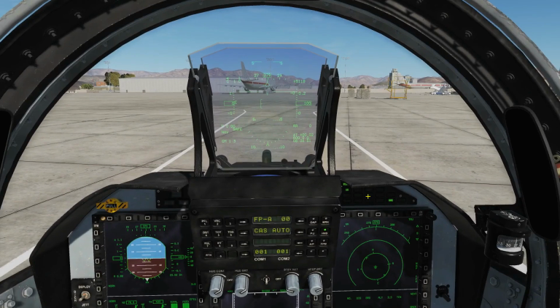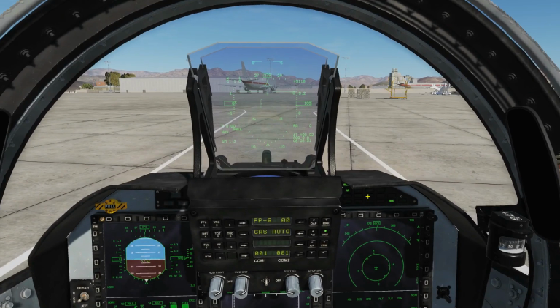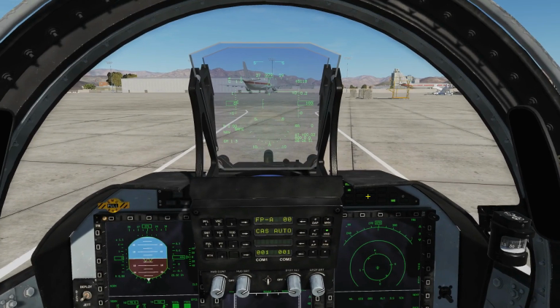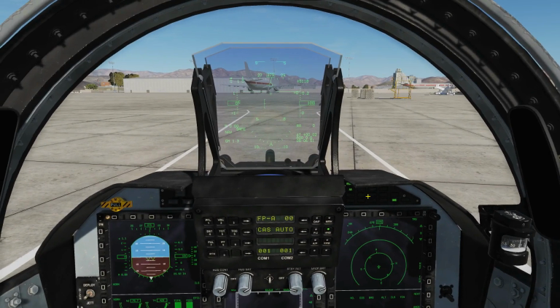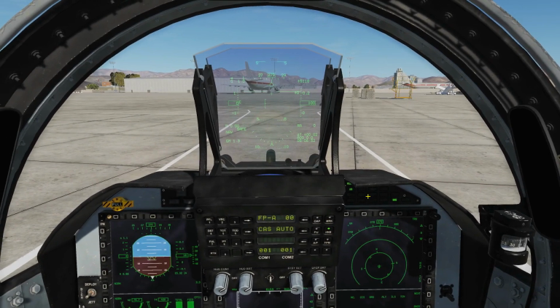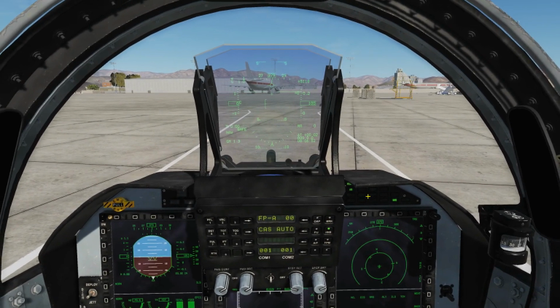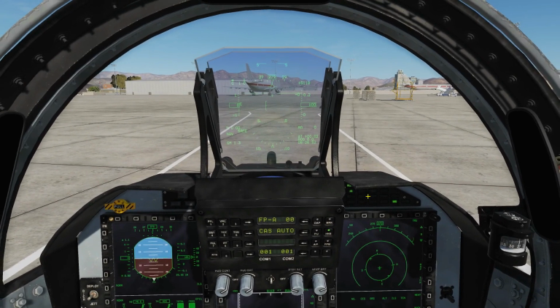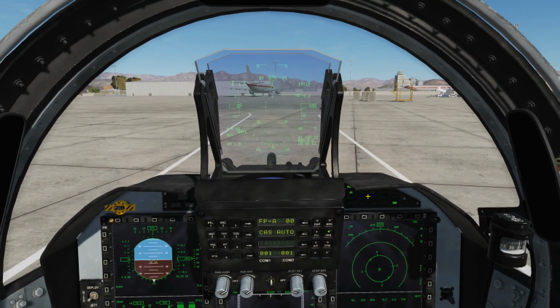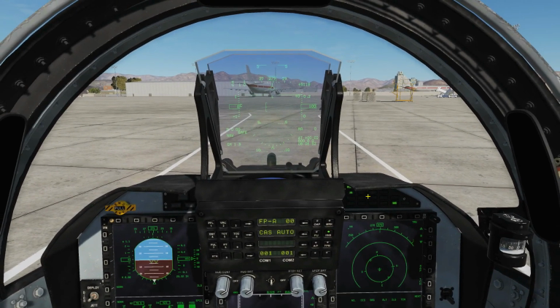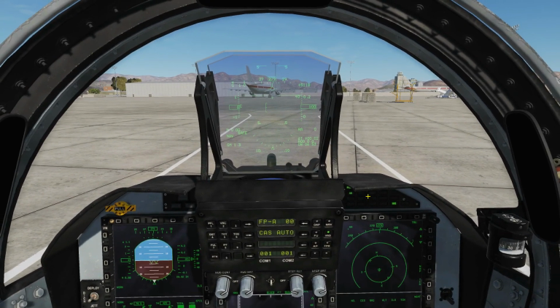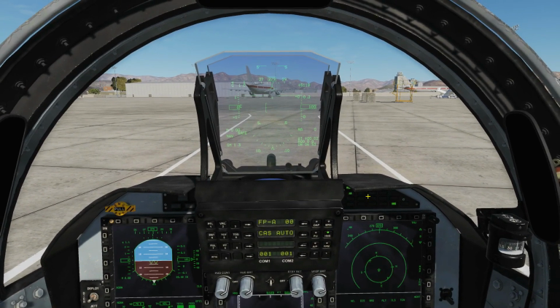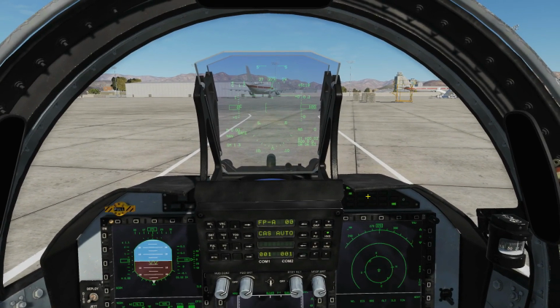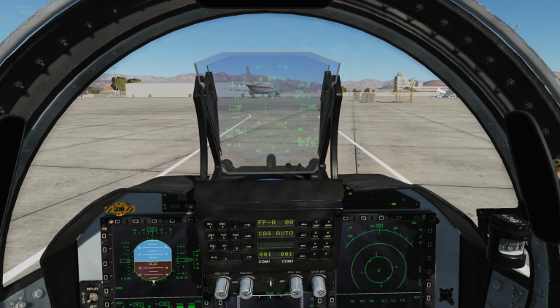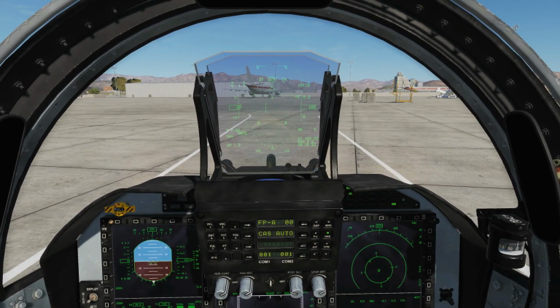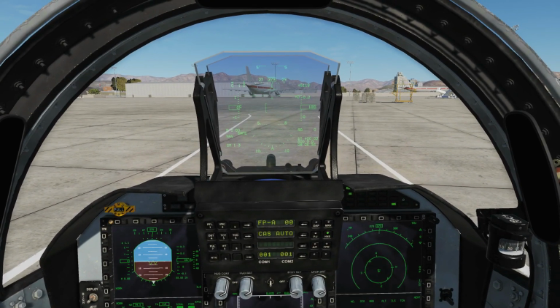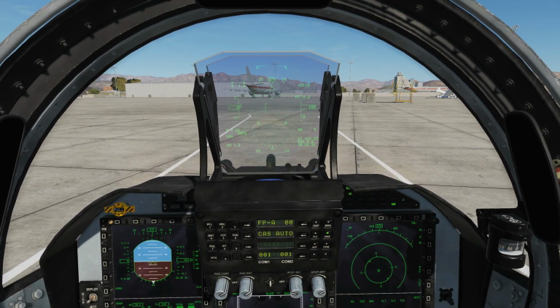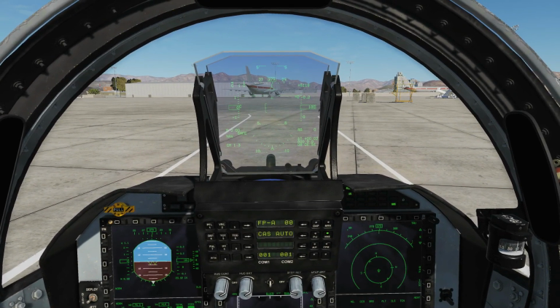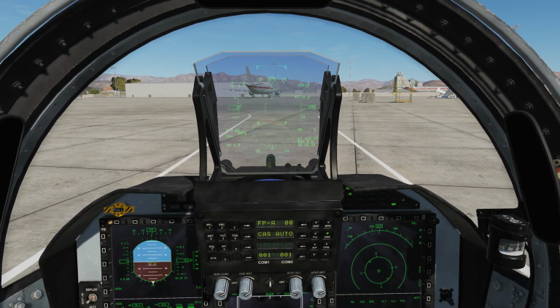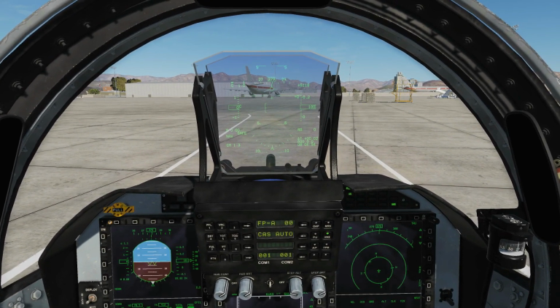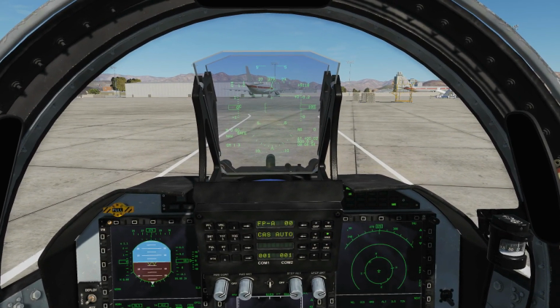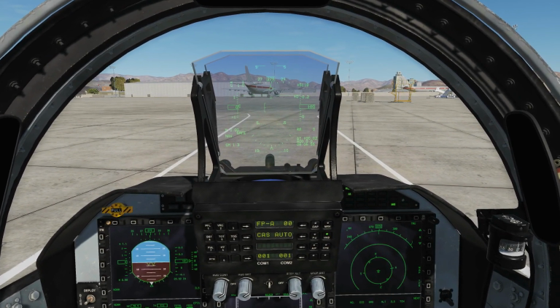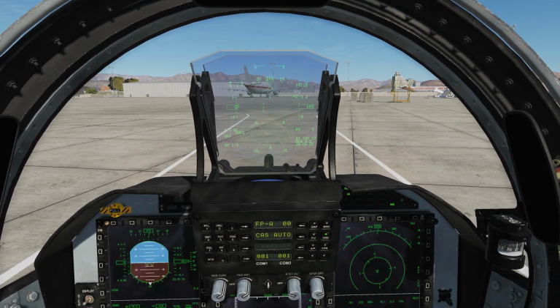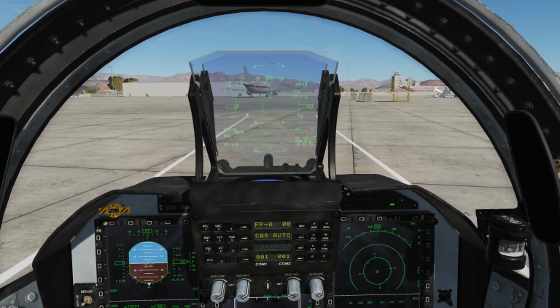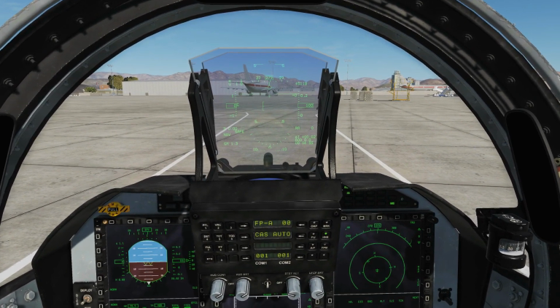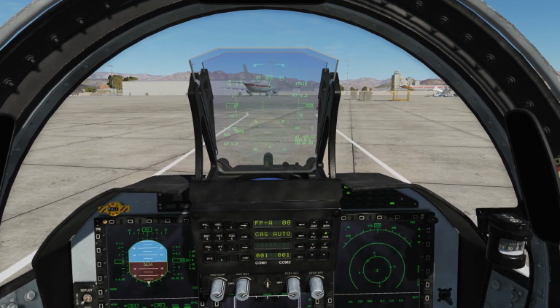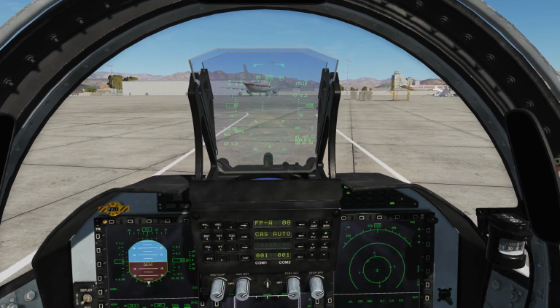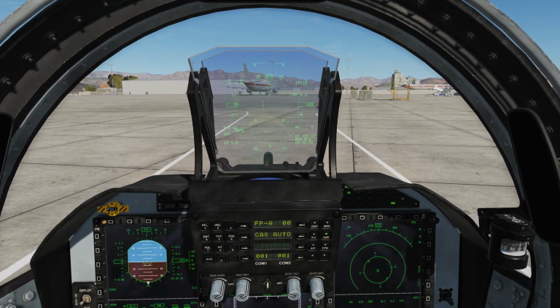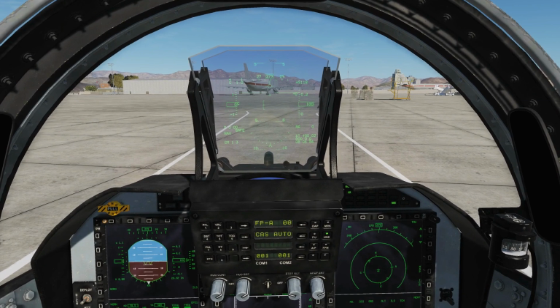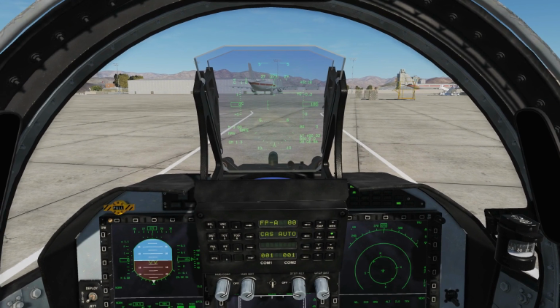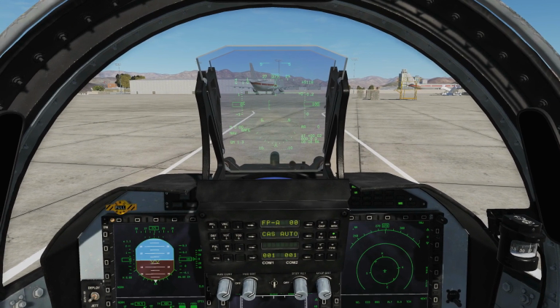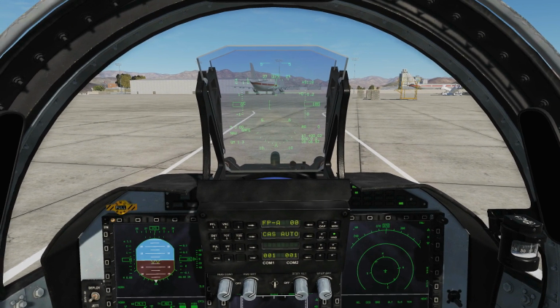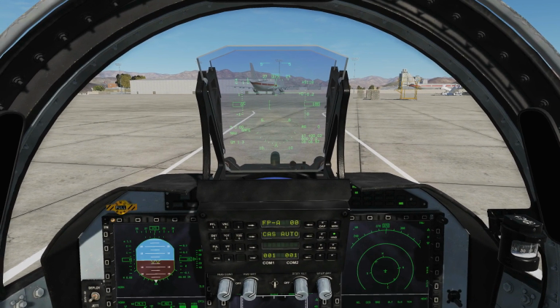Hello everyone, I hope you're all doing very well. Today we're in the JF-17 and we're looking at laser guided bombs.